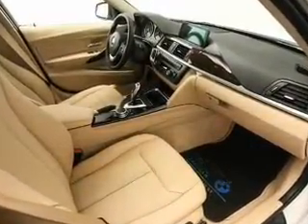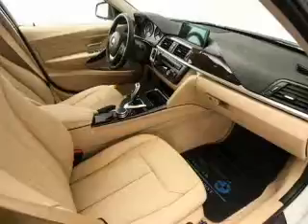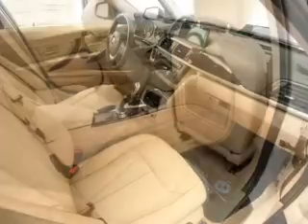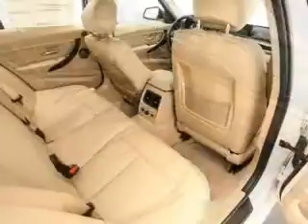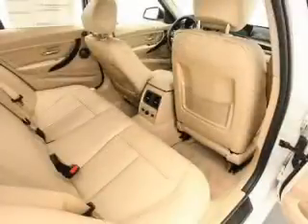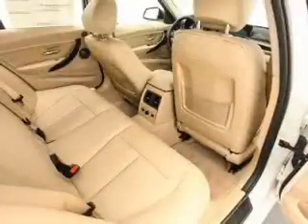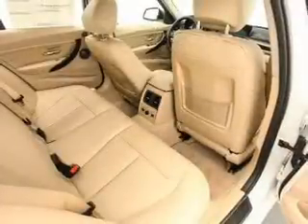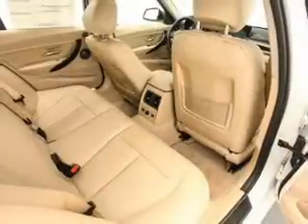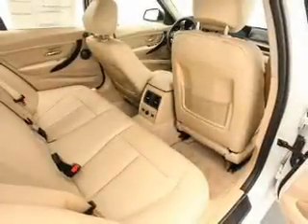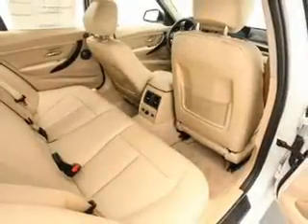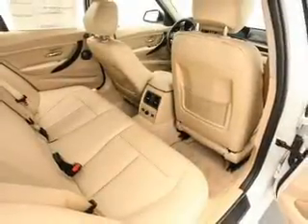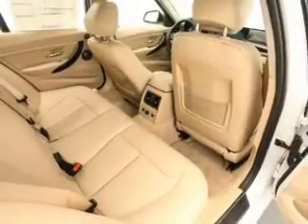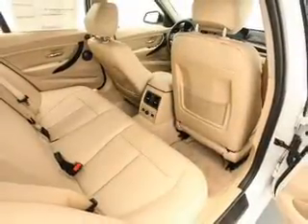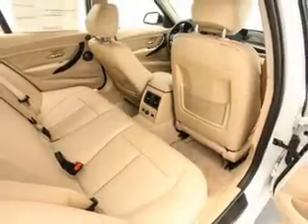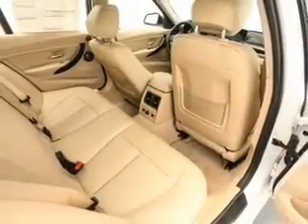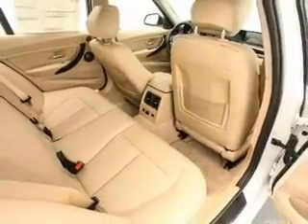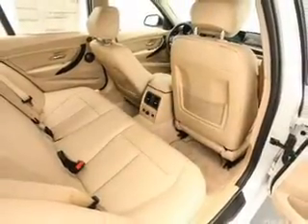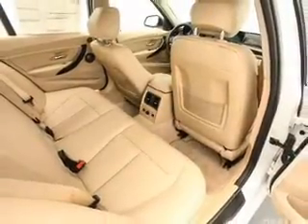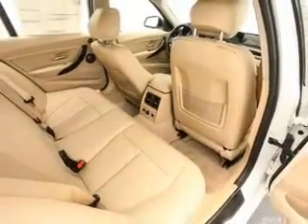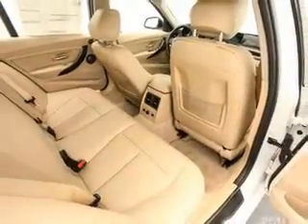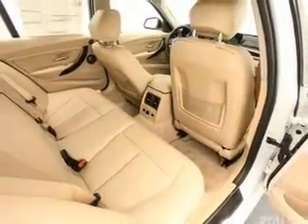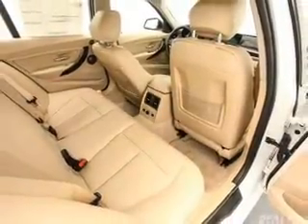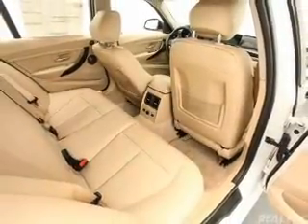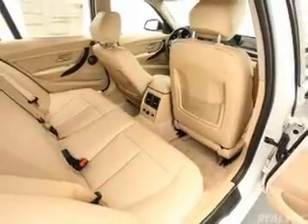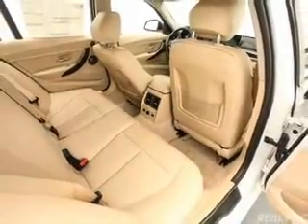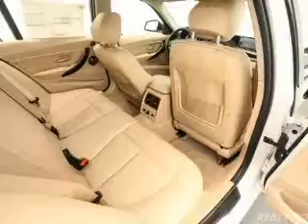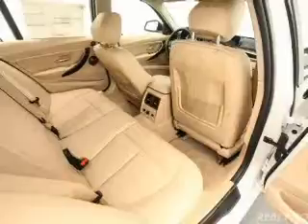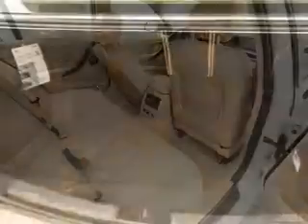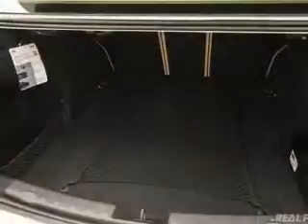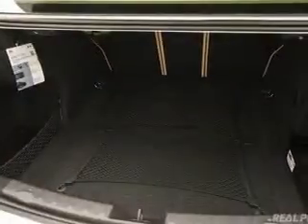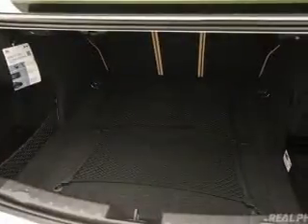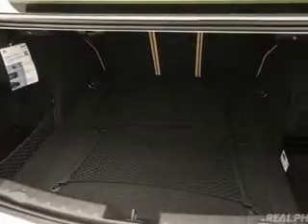Traction control, stability control, a passenger airbag, low tire pressure warning, and front ventilated disc brakes.